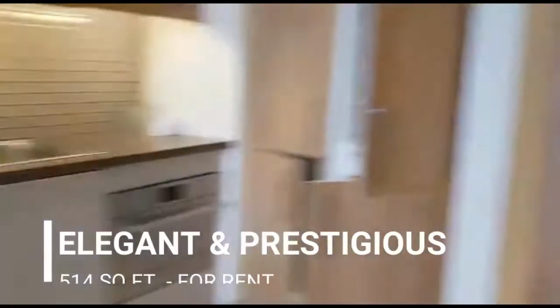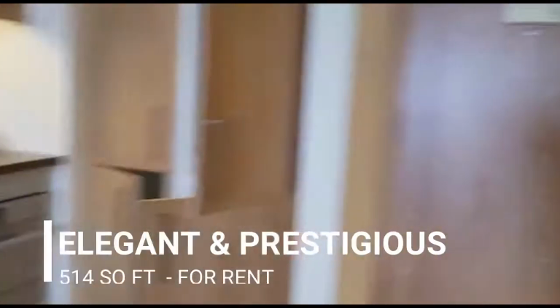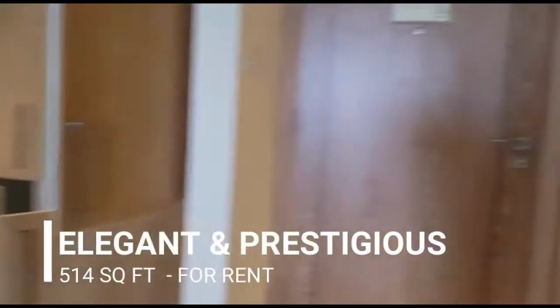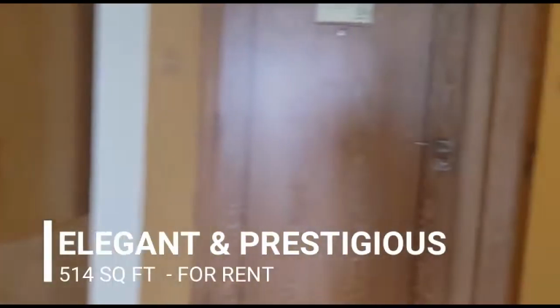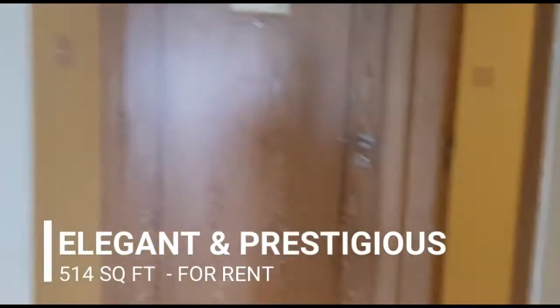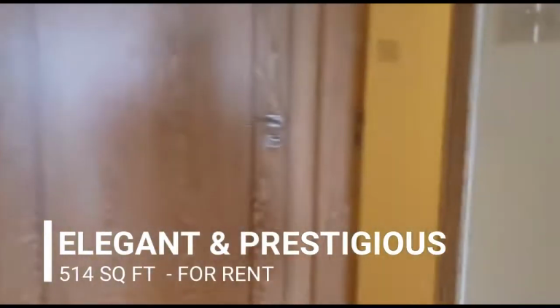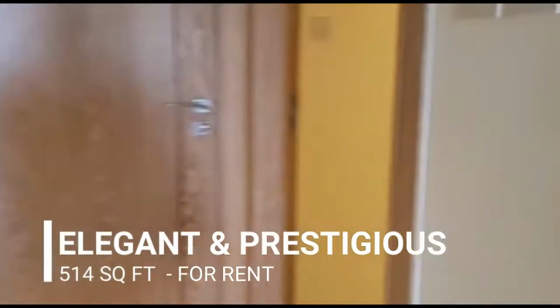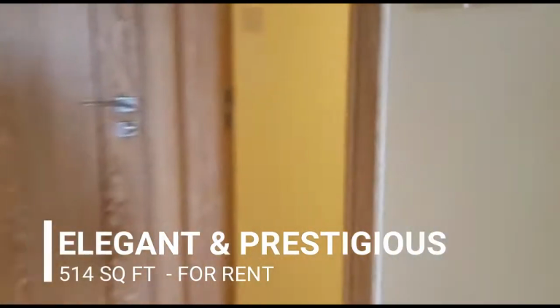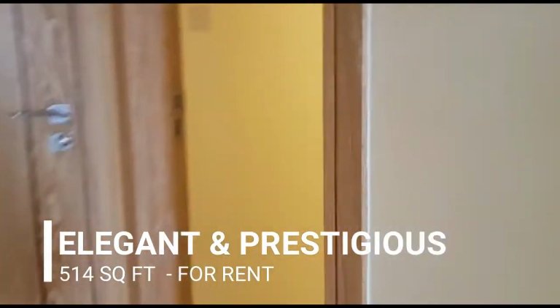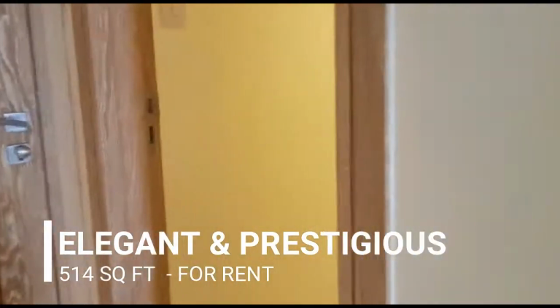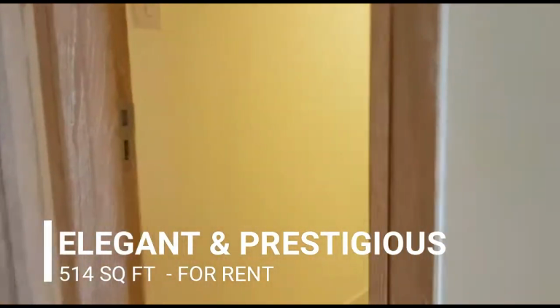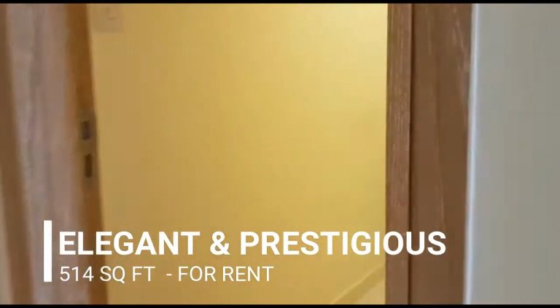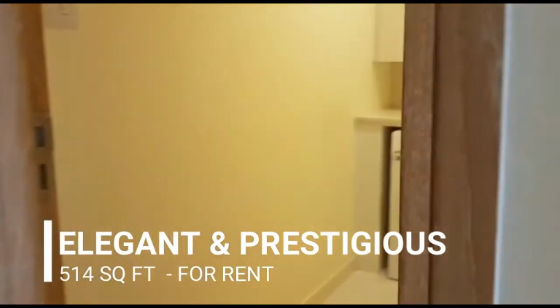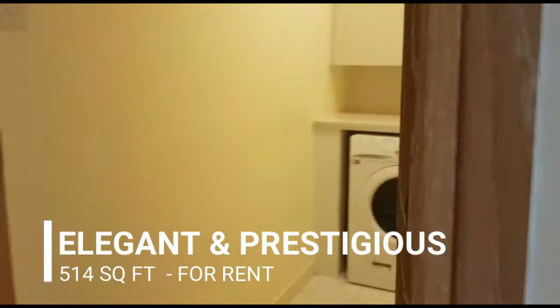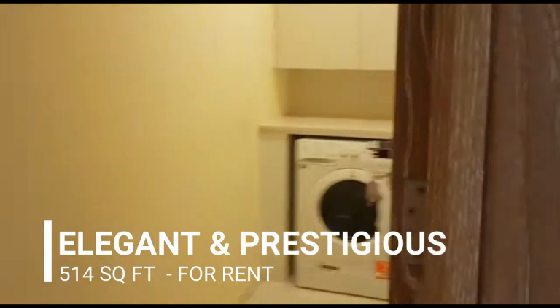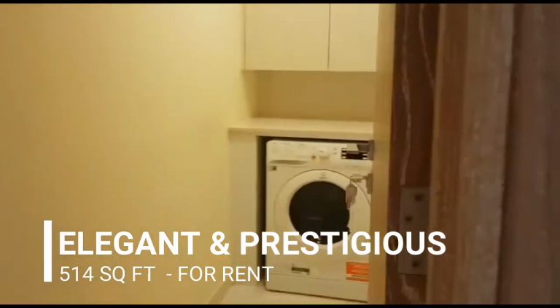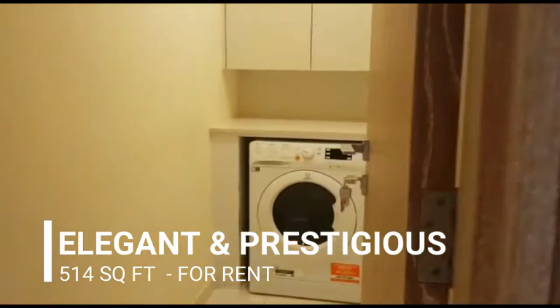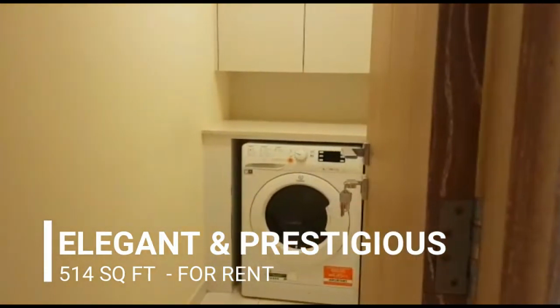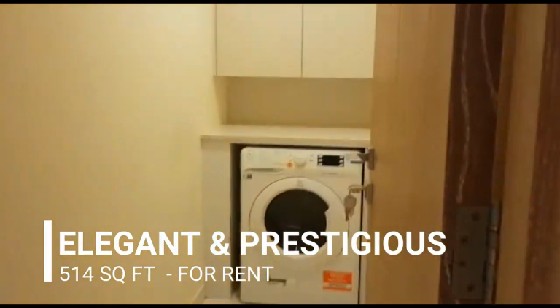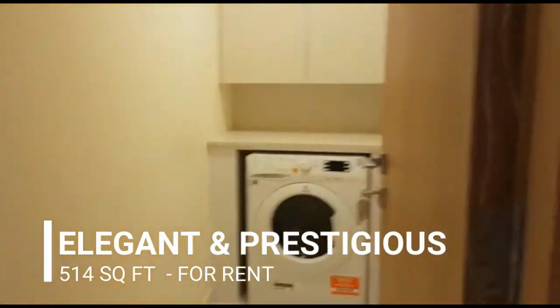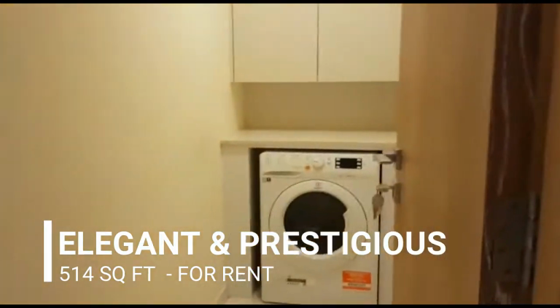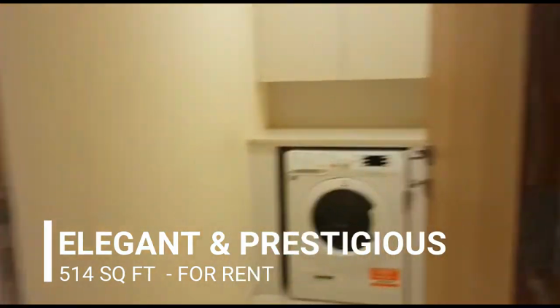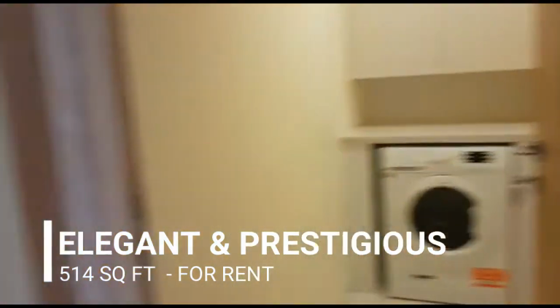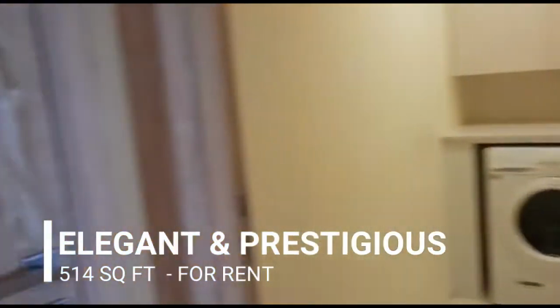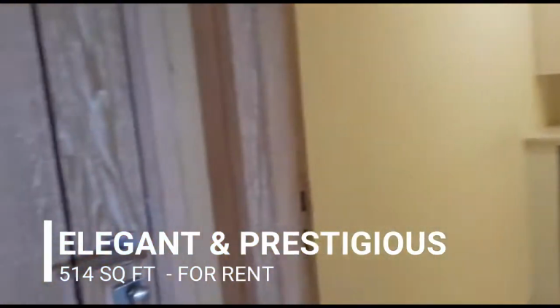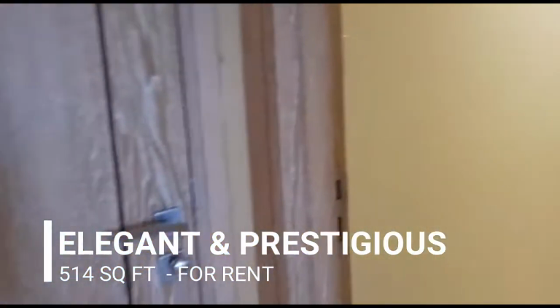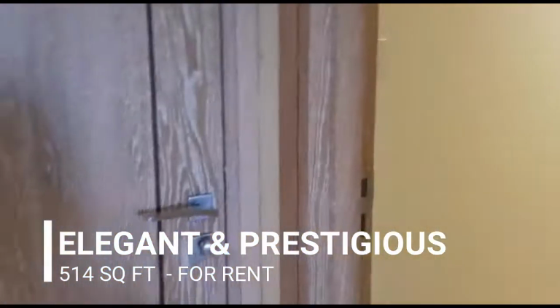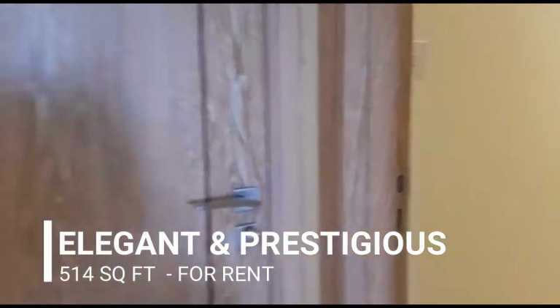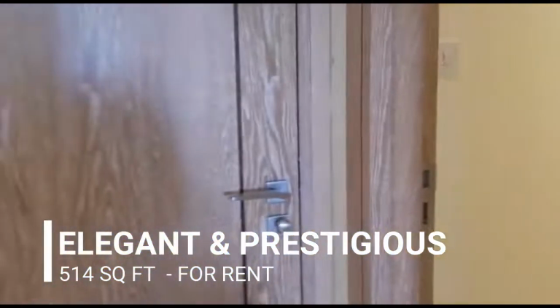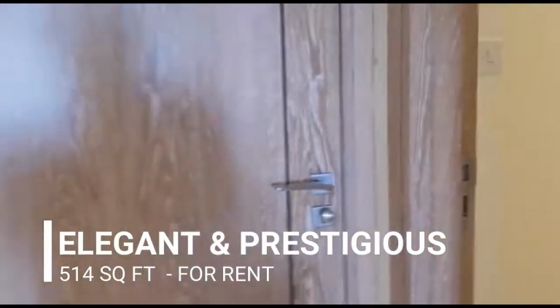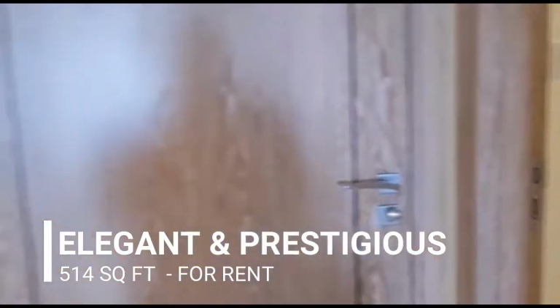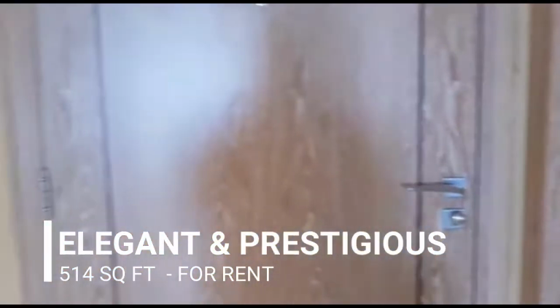The laundry area is here, and this is the main entrance.